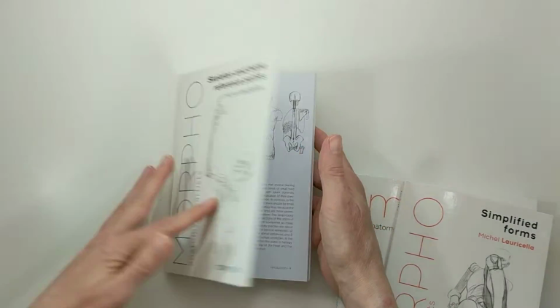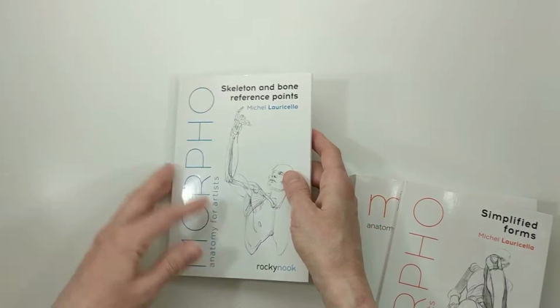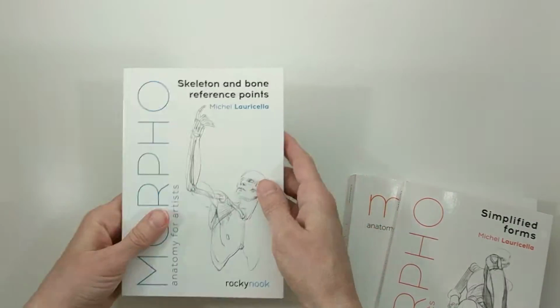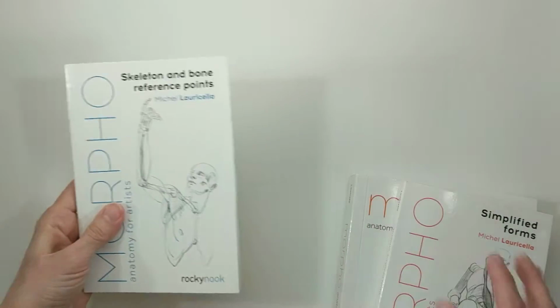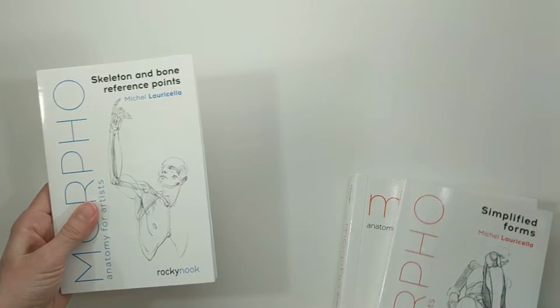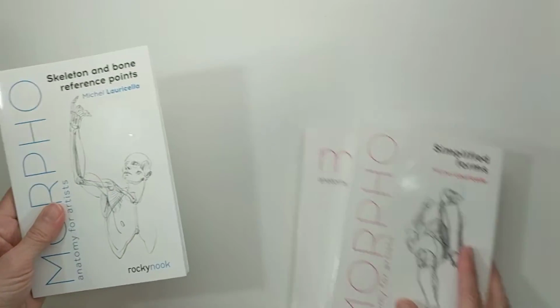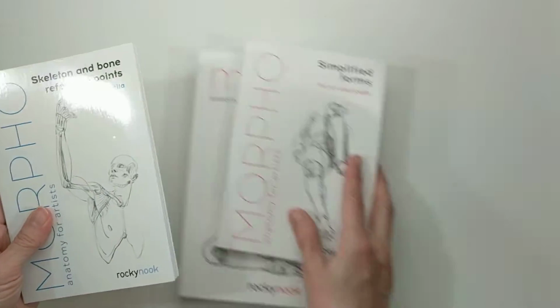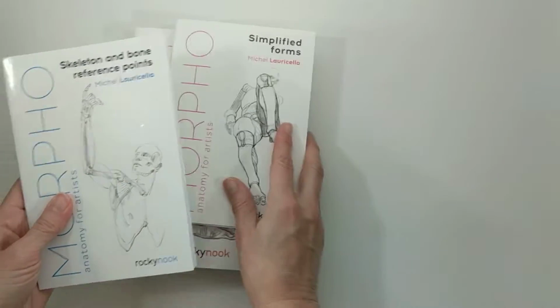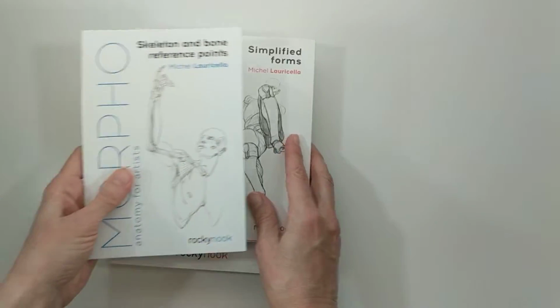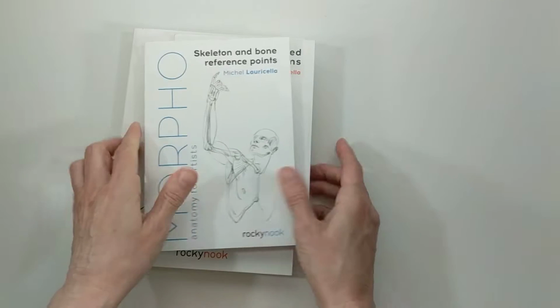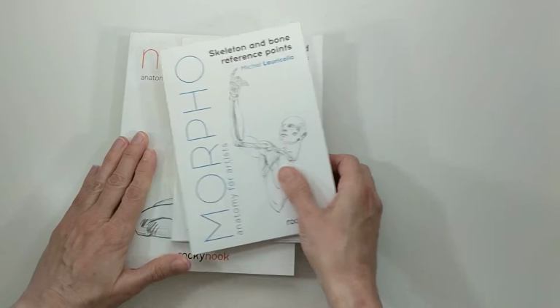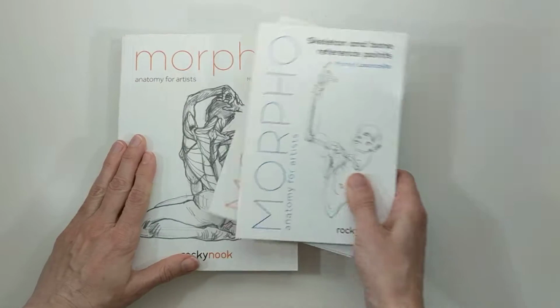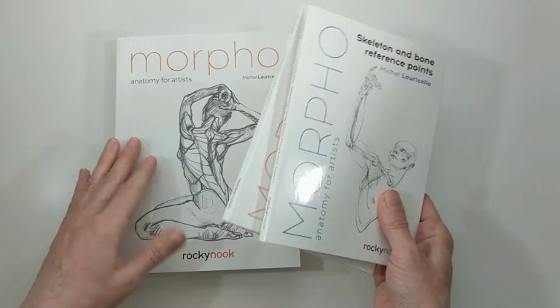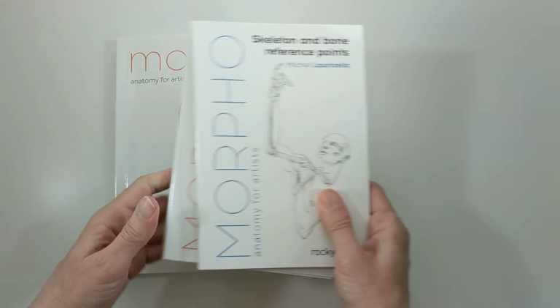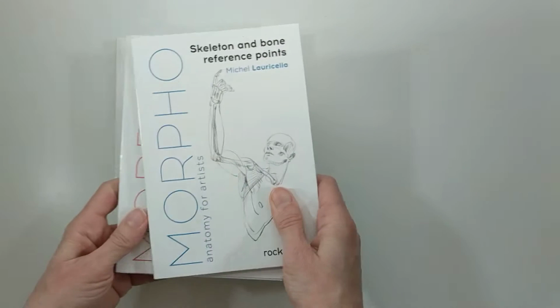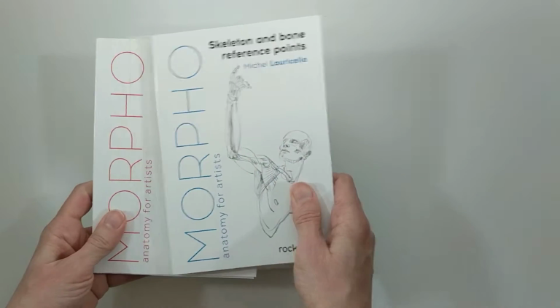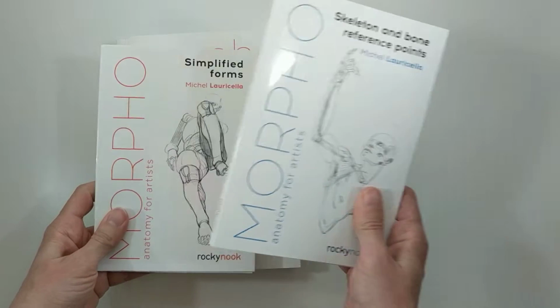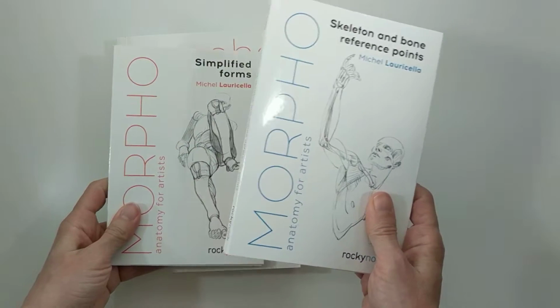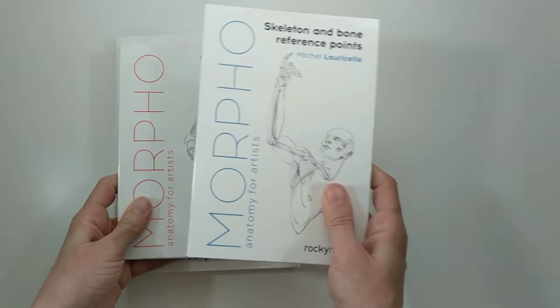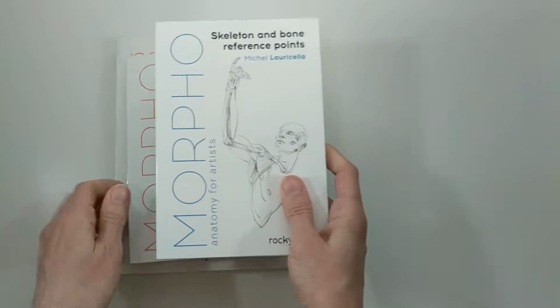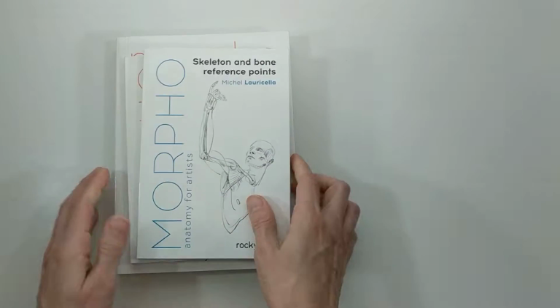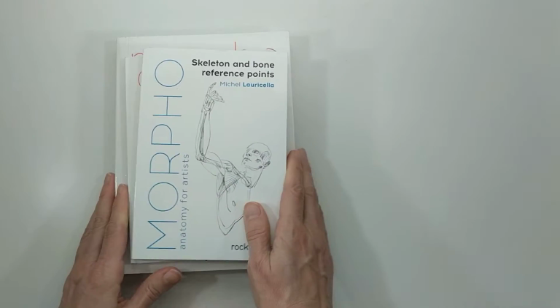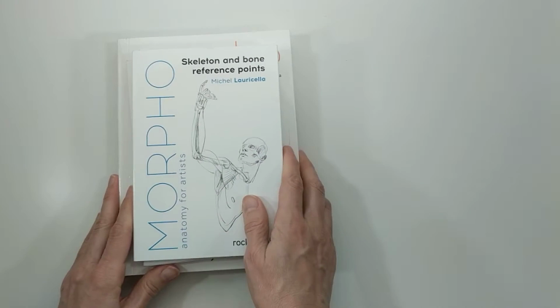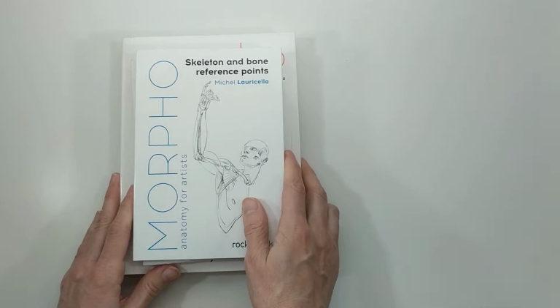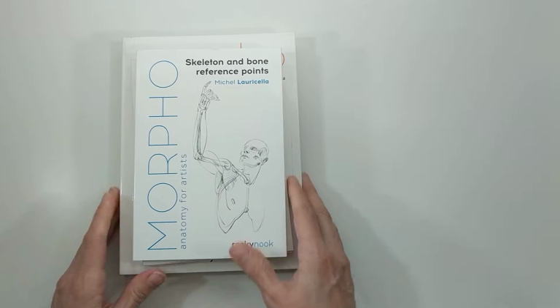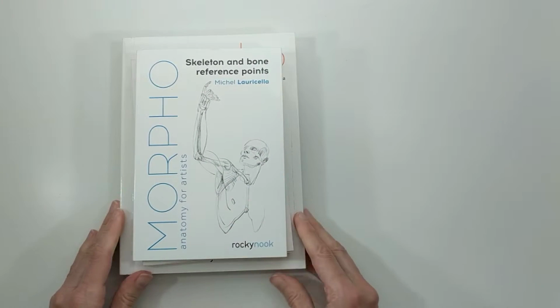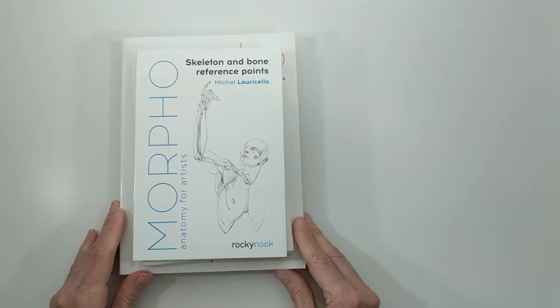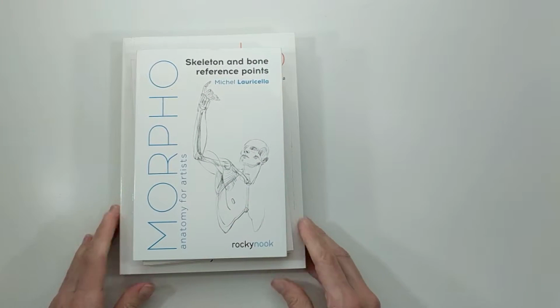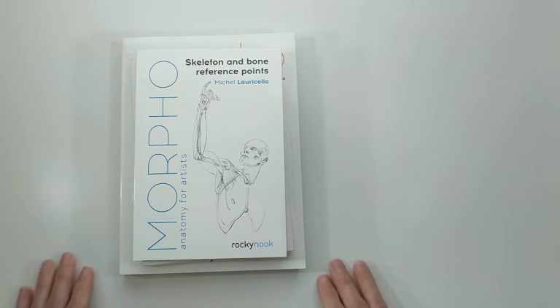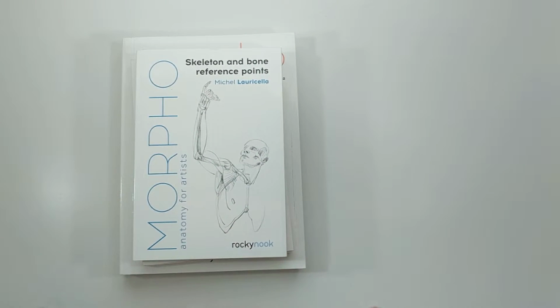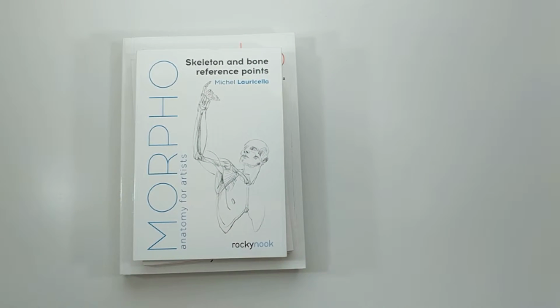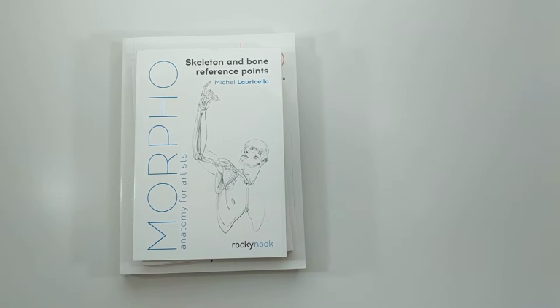So those are the three Morpho books that I own and I hope to buy the other ones soon.